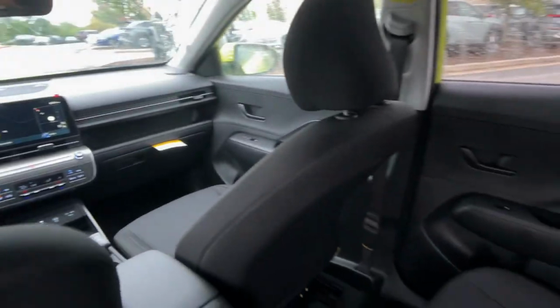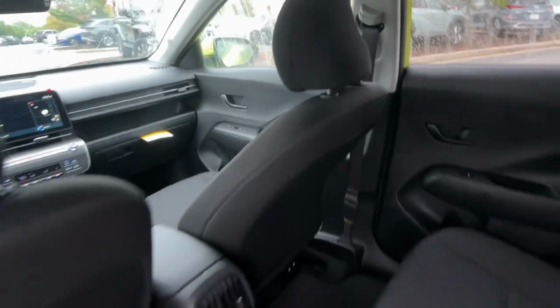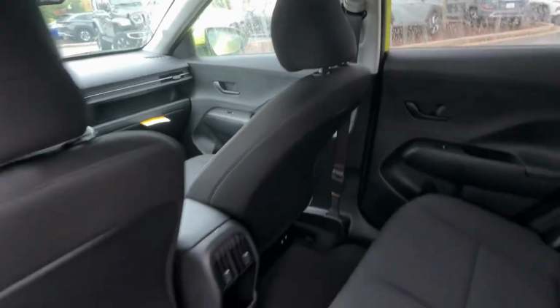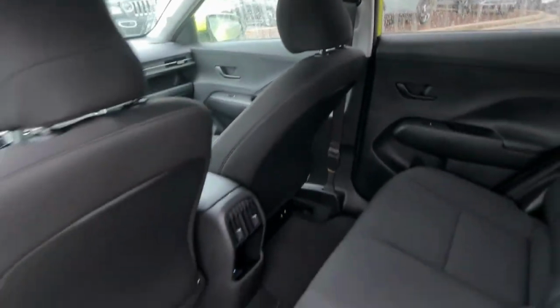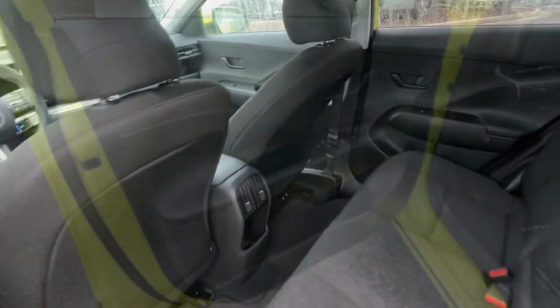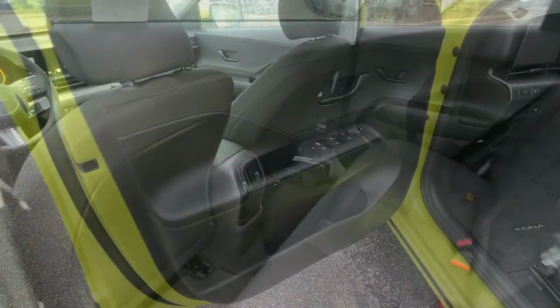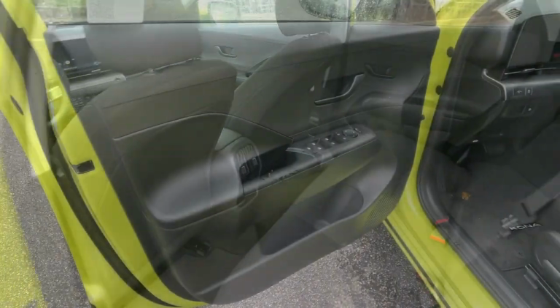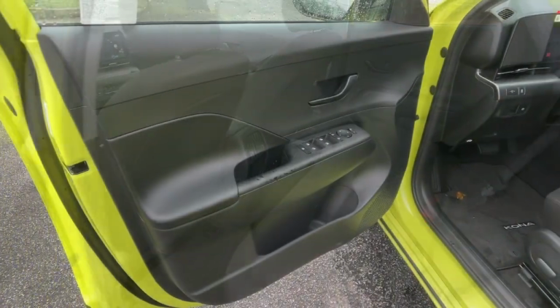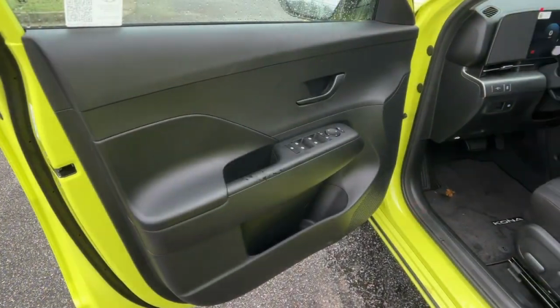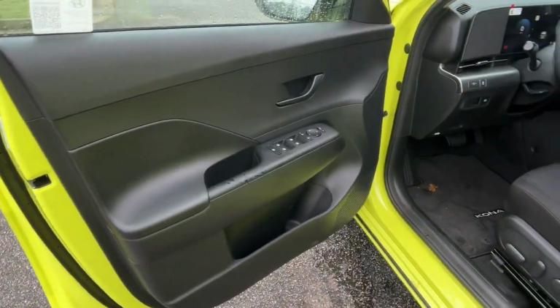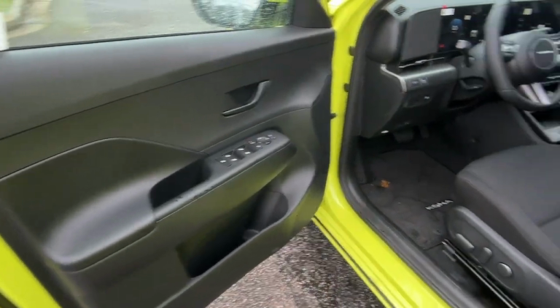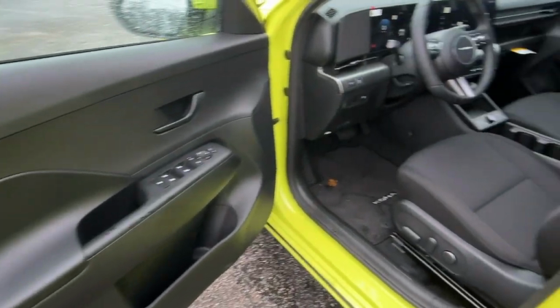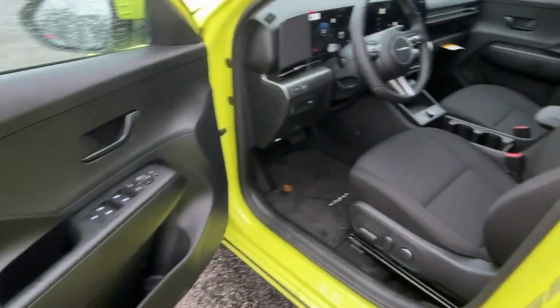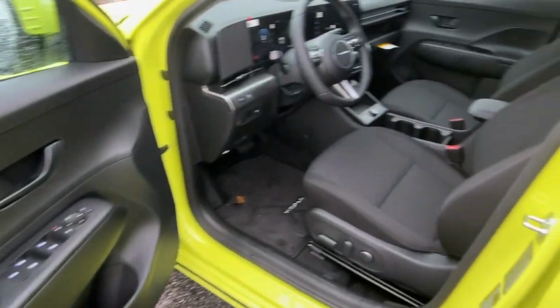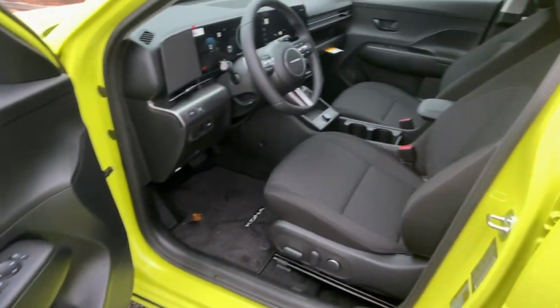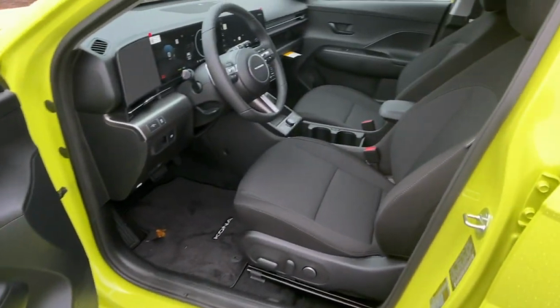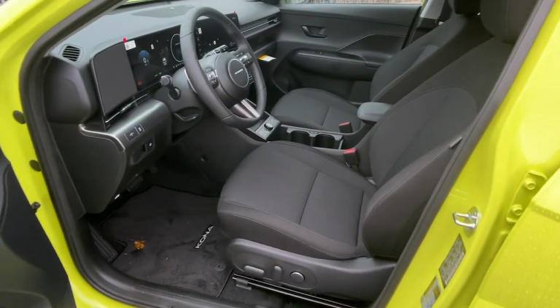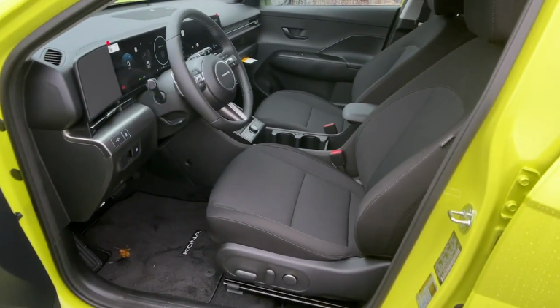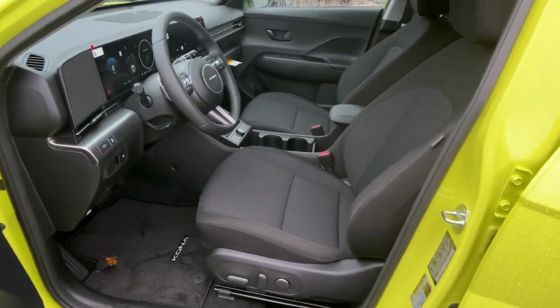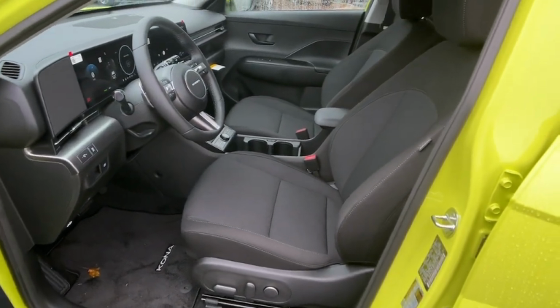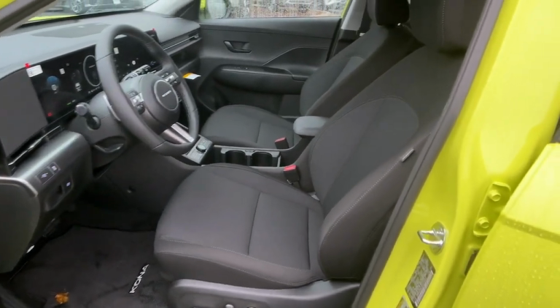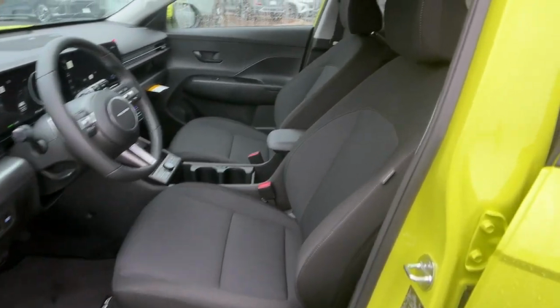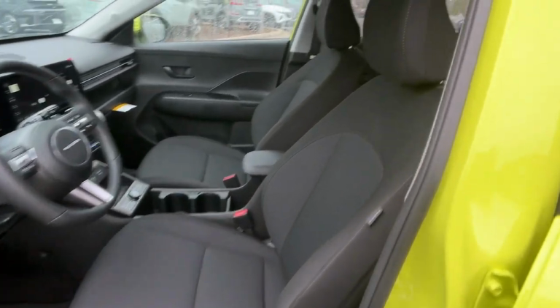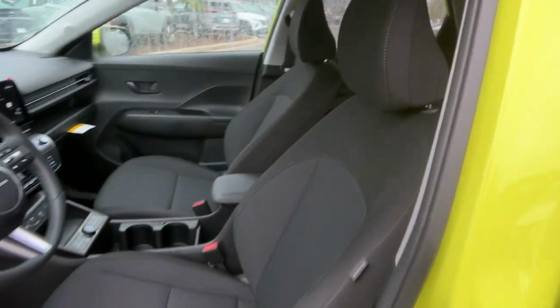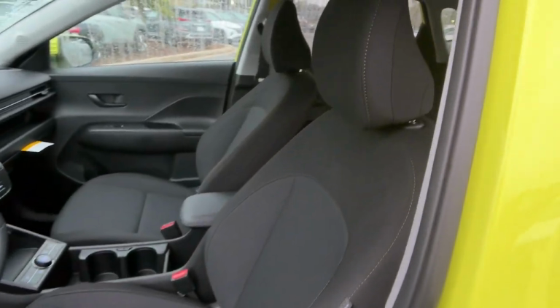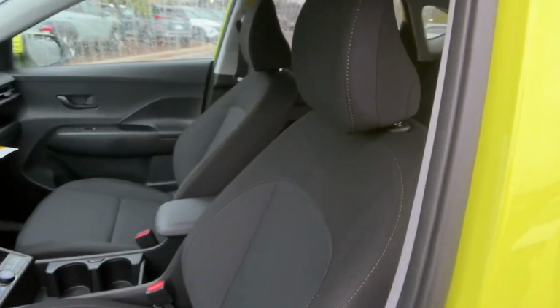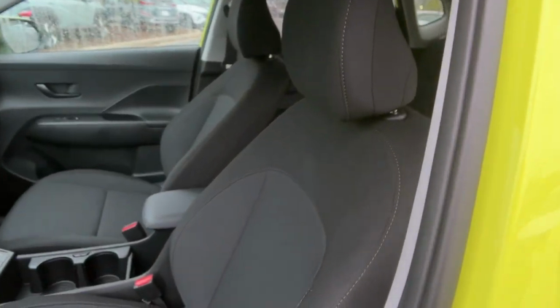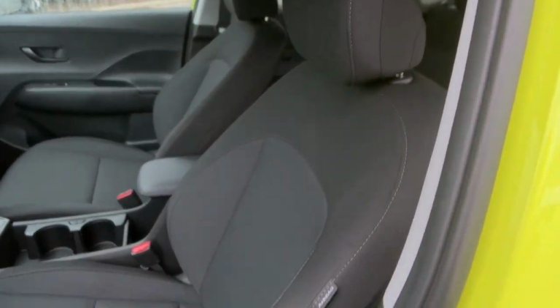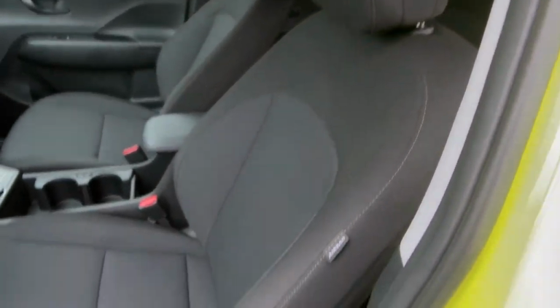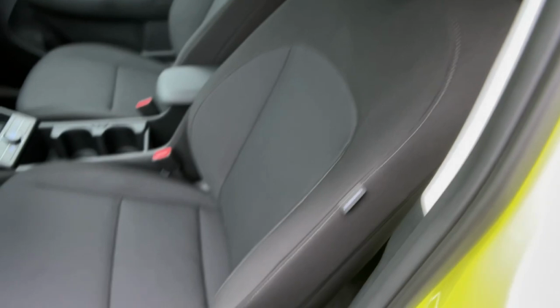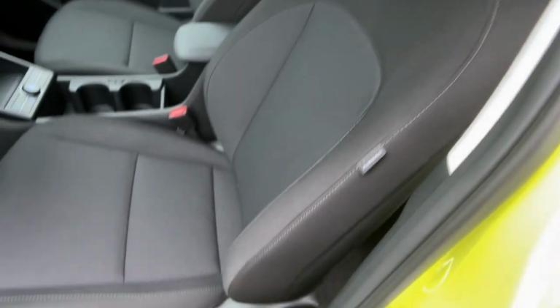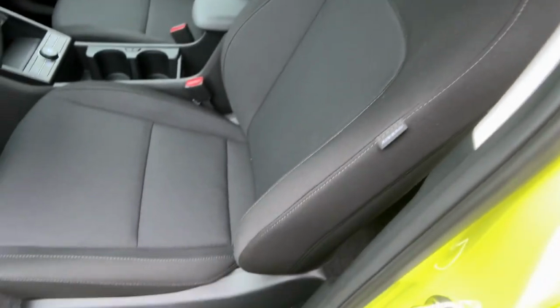Satellite Radio, Power Driver Seat, Aluminum Wheels, Alarm, Electronic Stability Control.